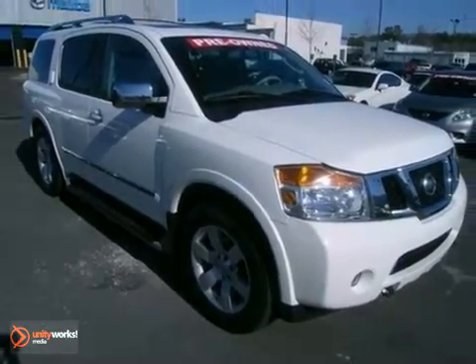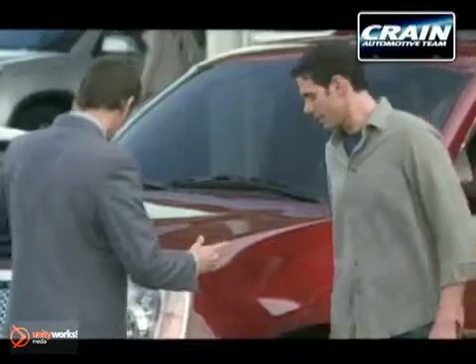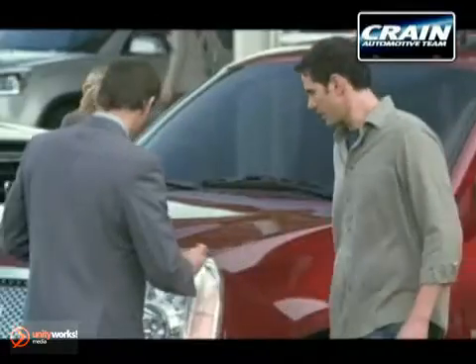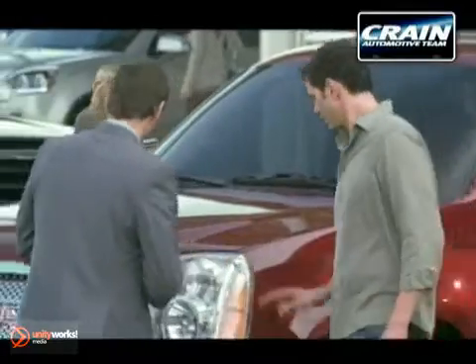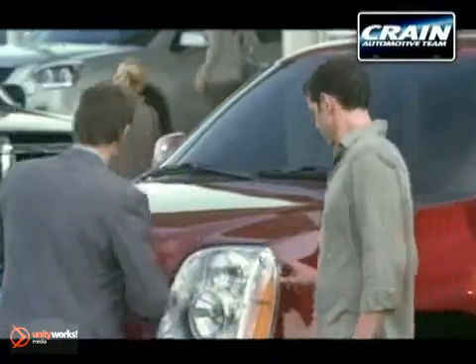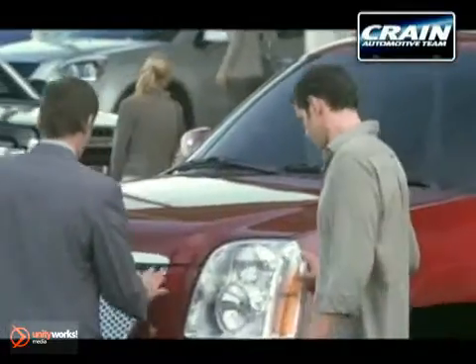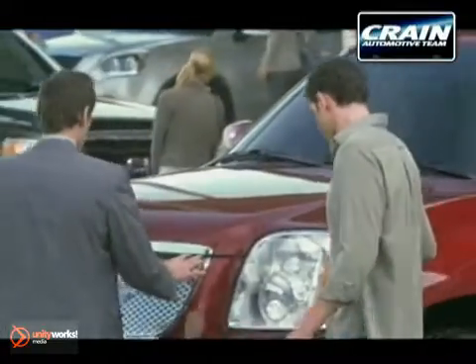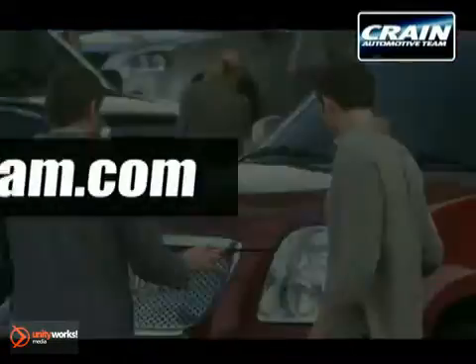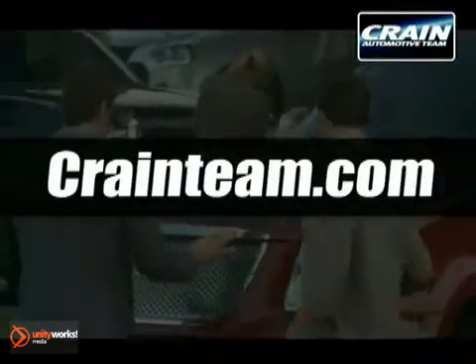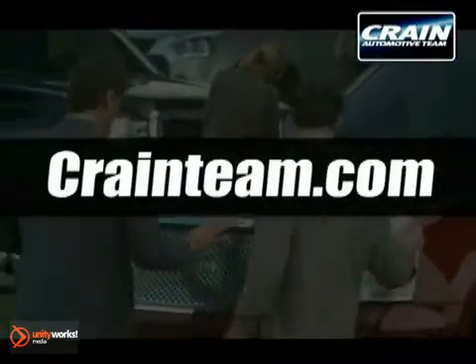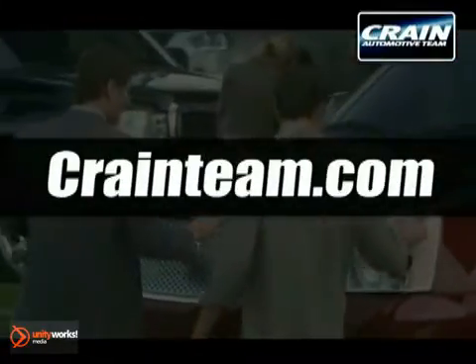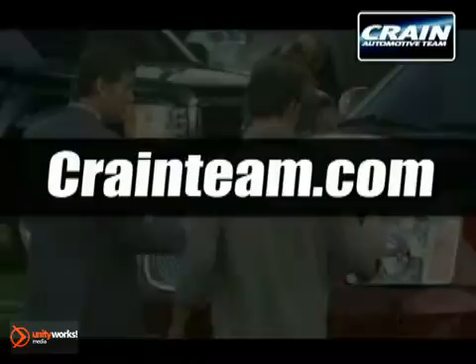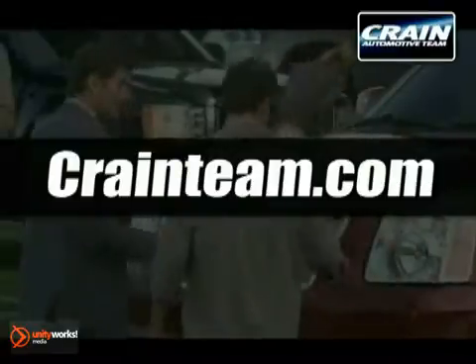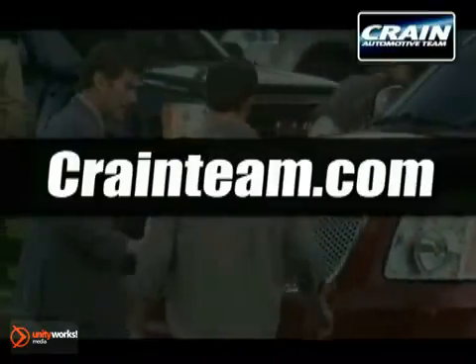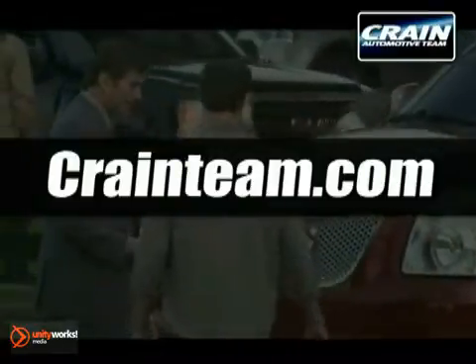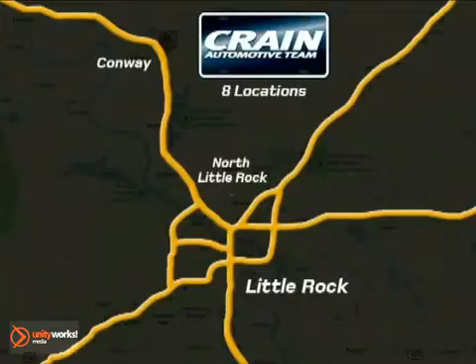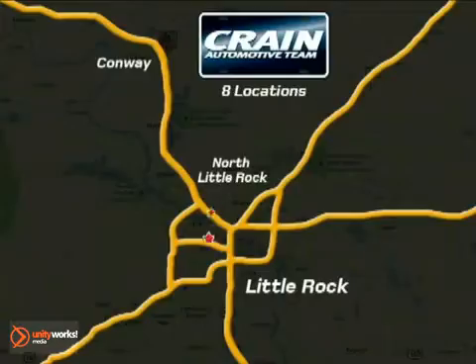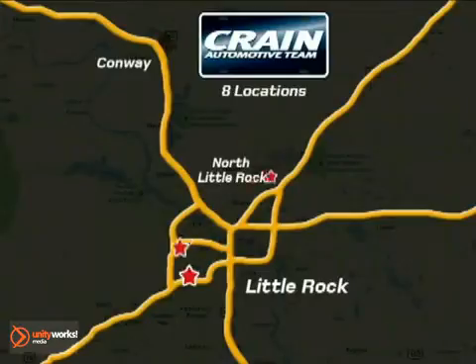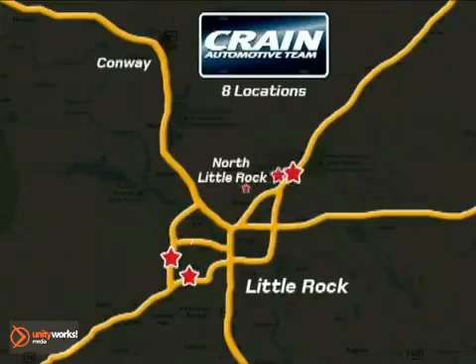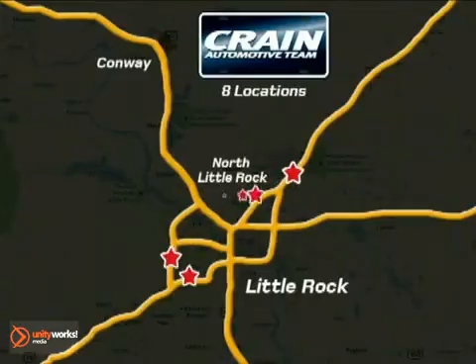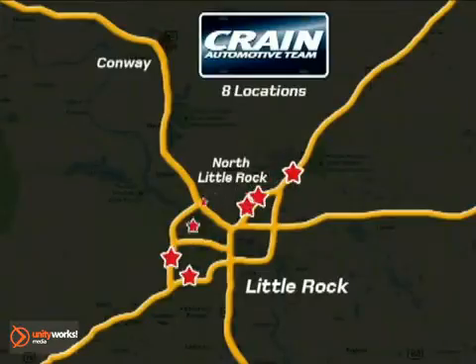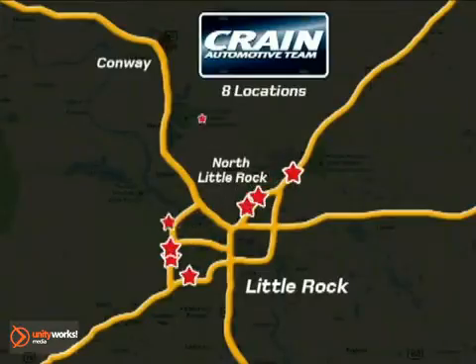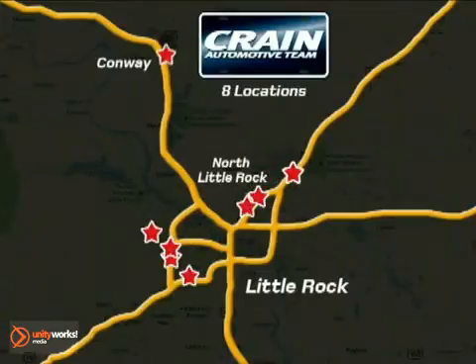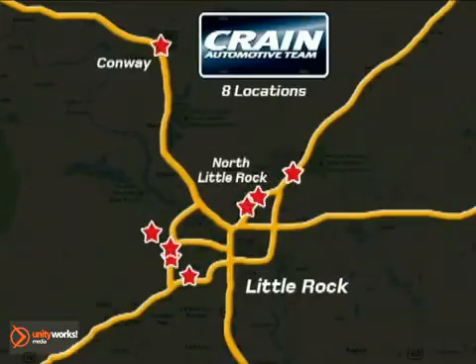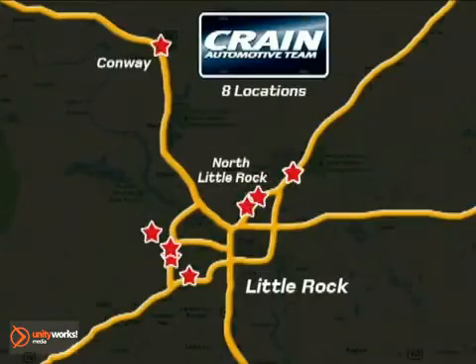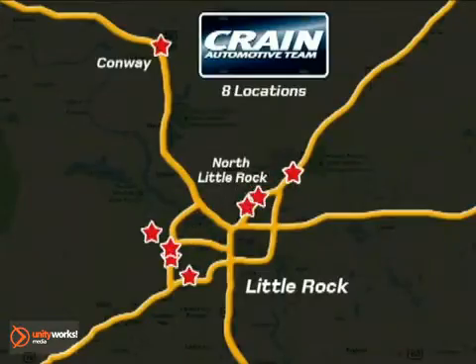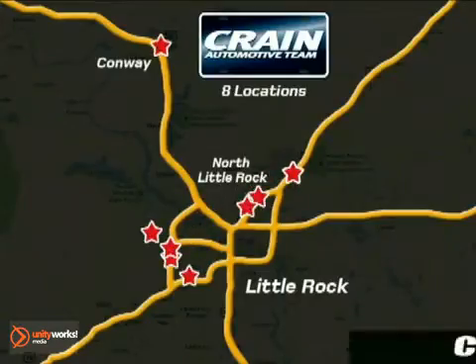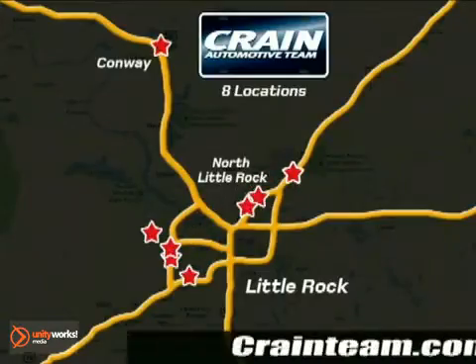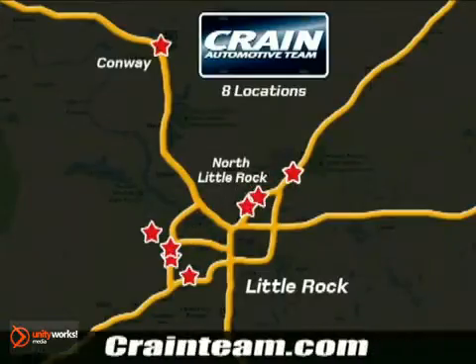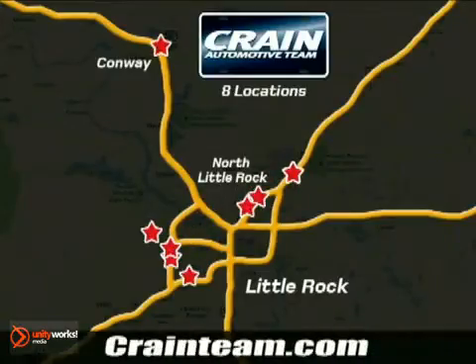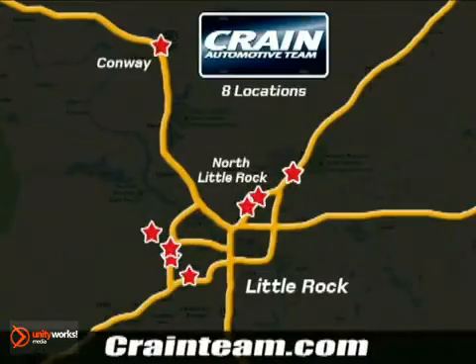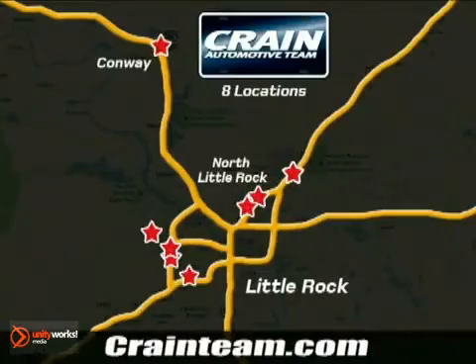Visit us anytime at craneteam.com! The Craneteam's got them! Craneteam.com